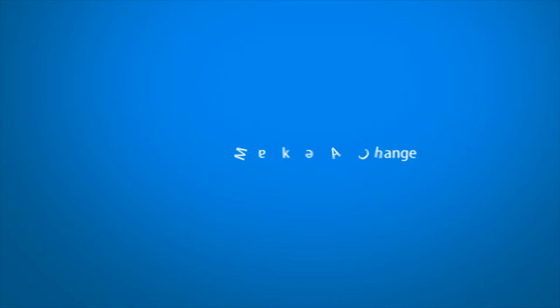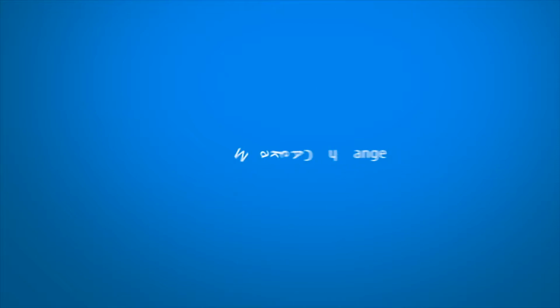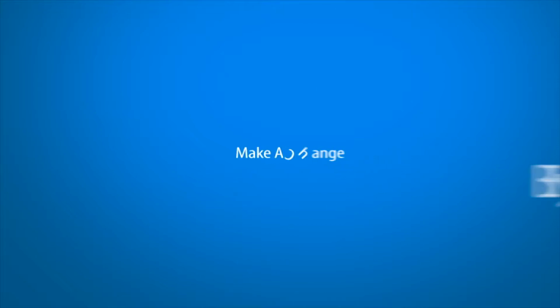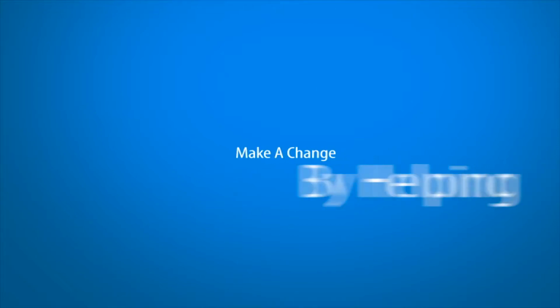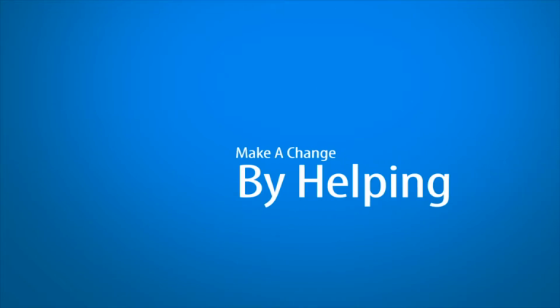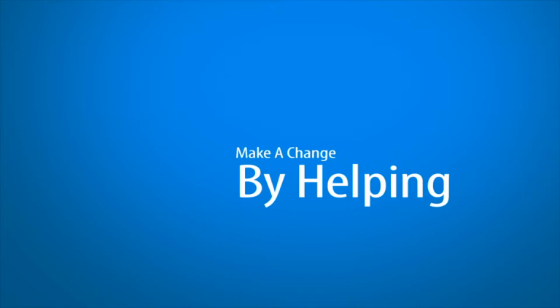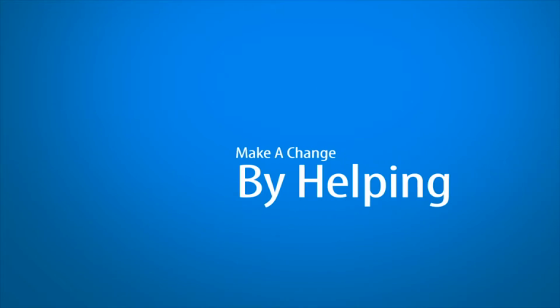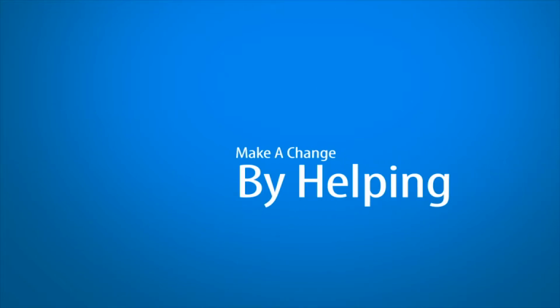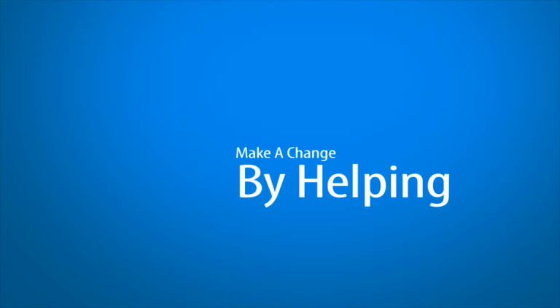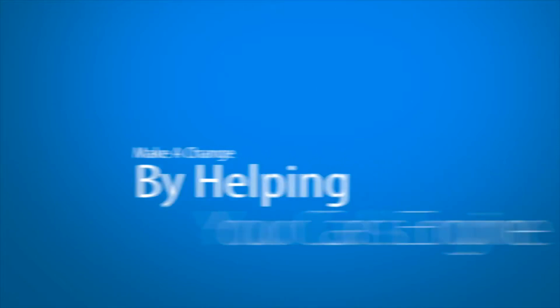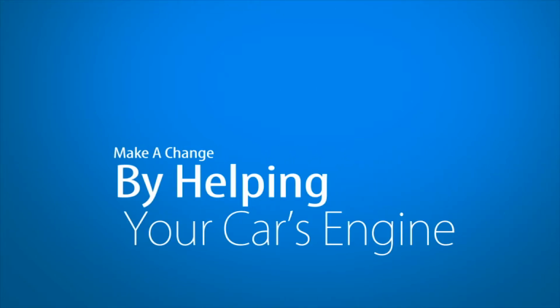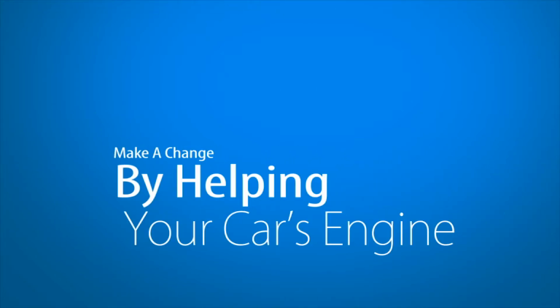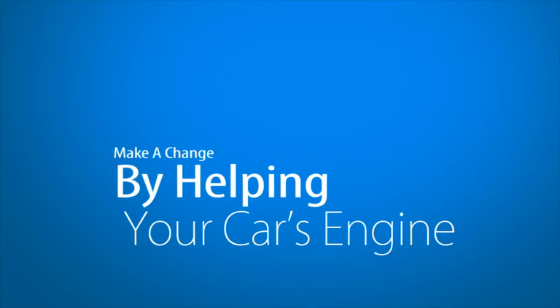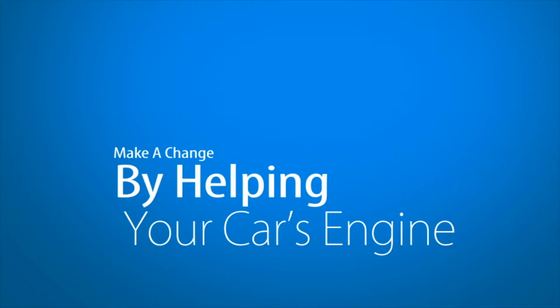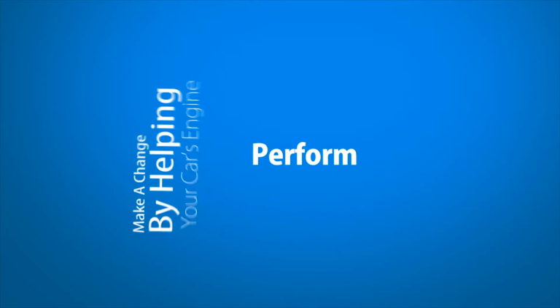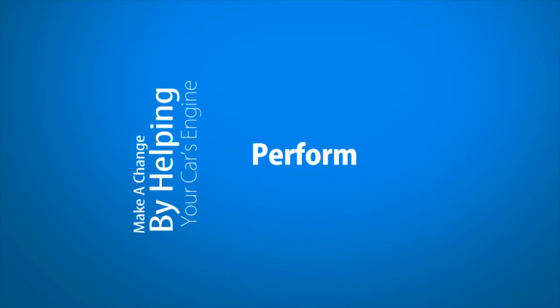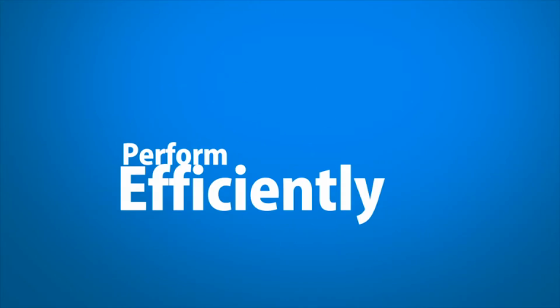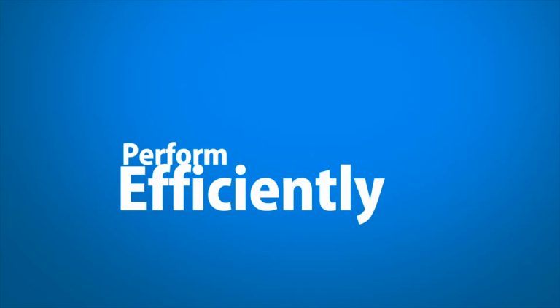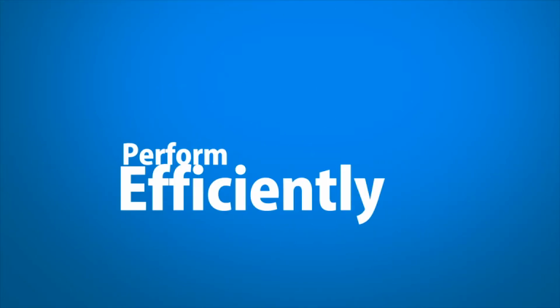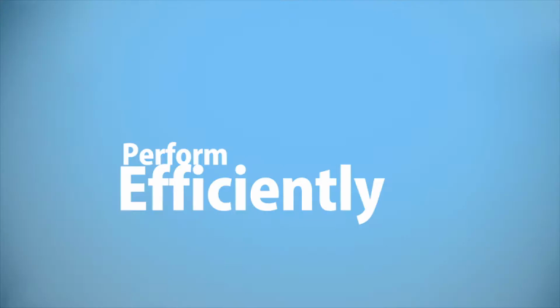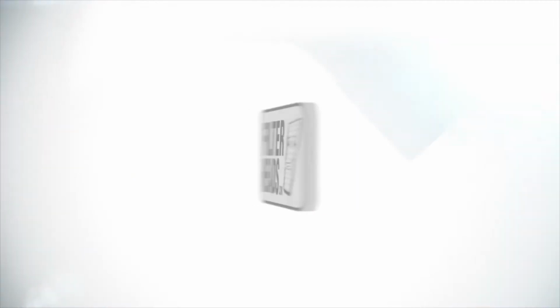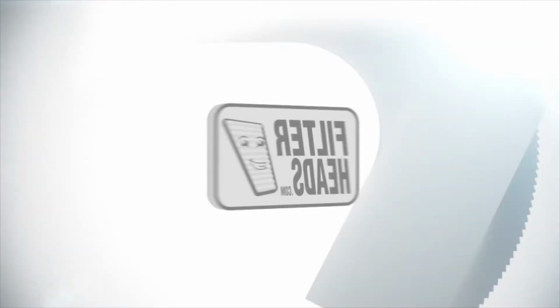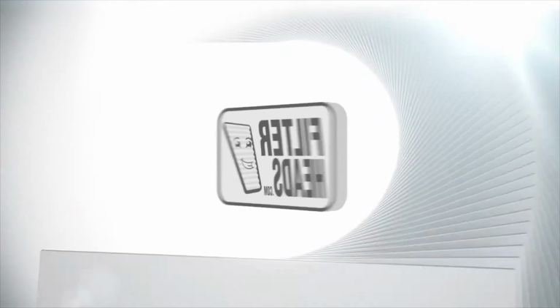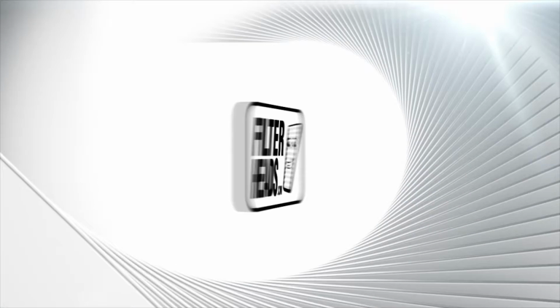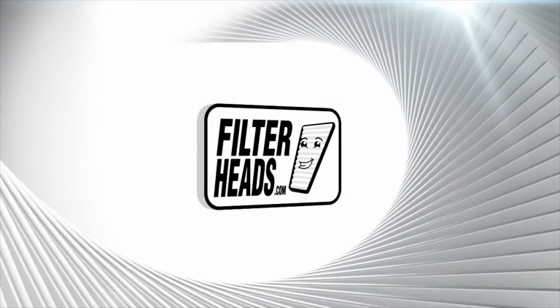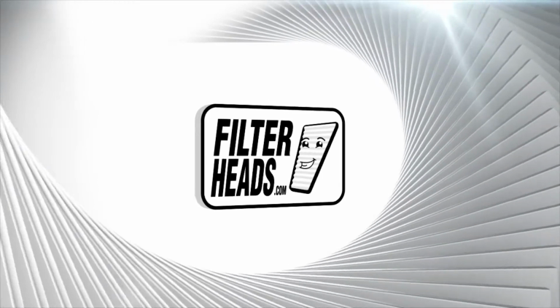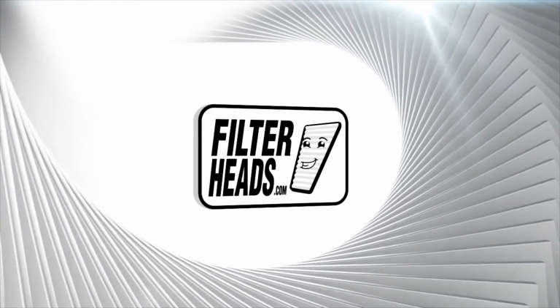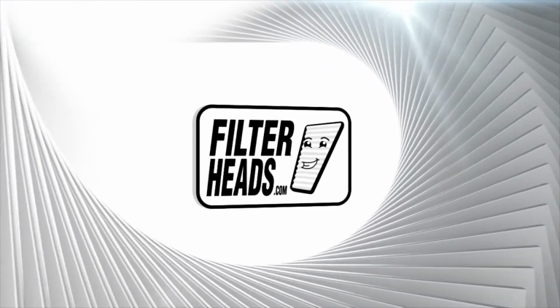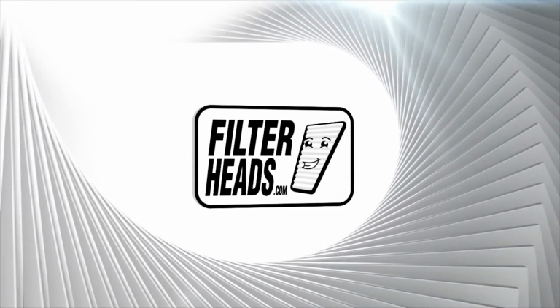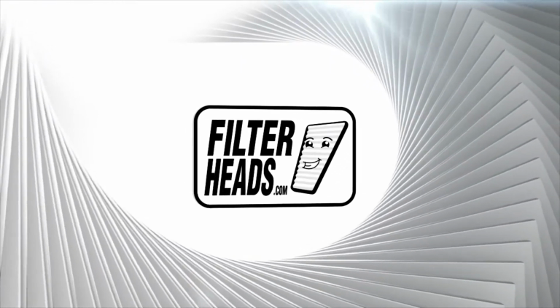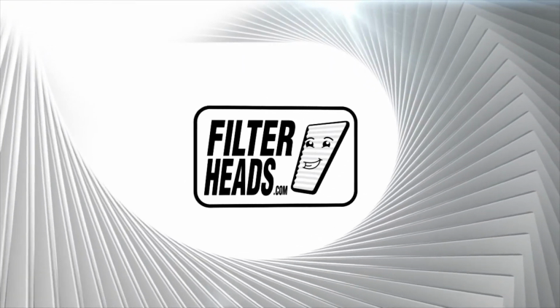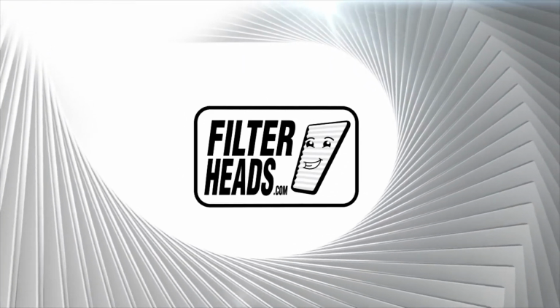Make a change by helping your car's engine perform efficiently with the new air filter from FilterHeads.com.